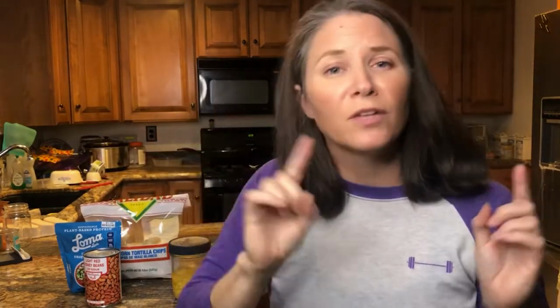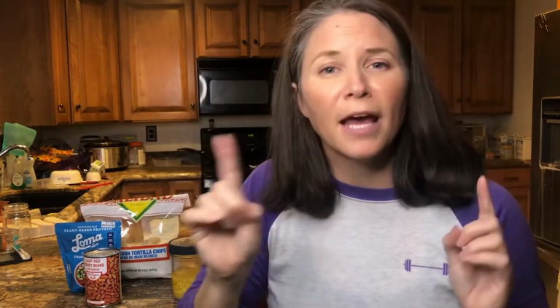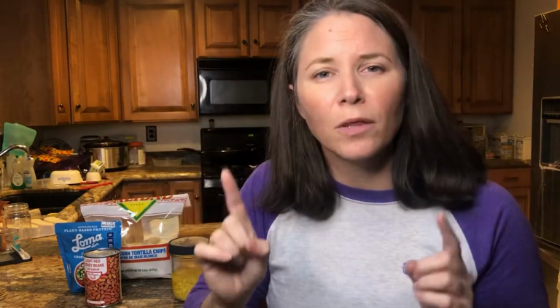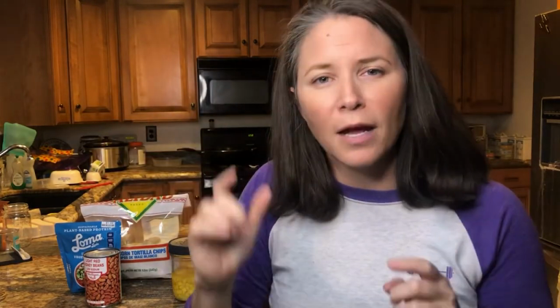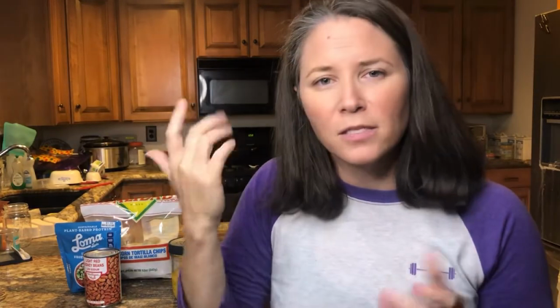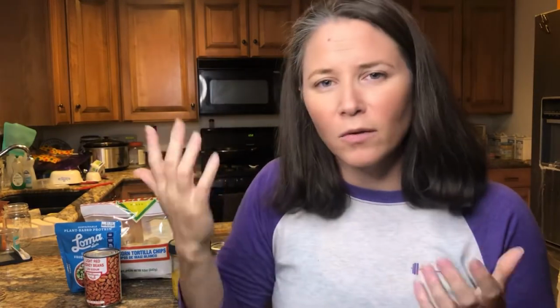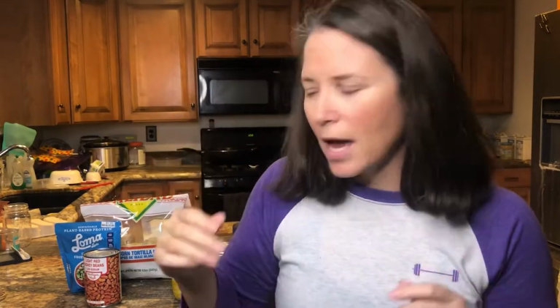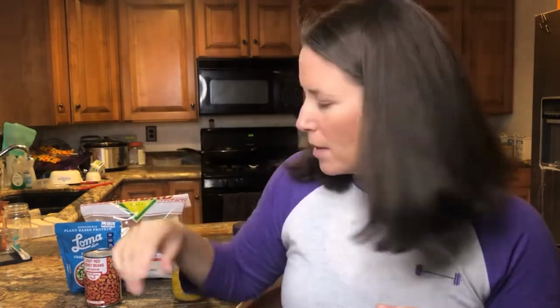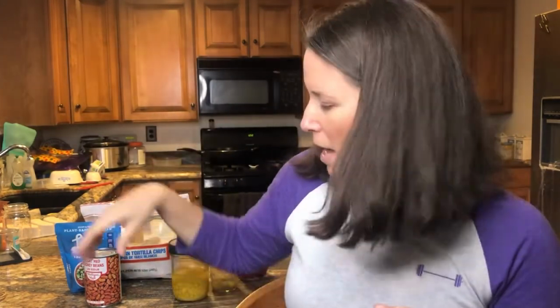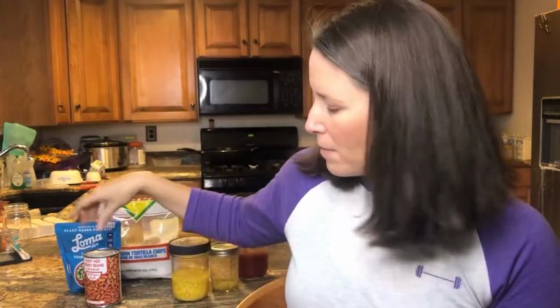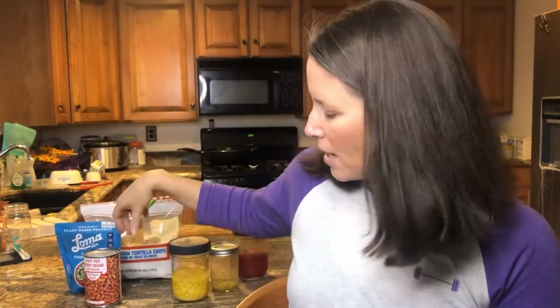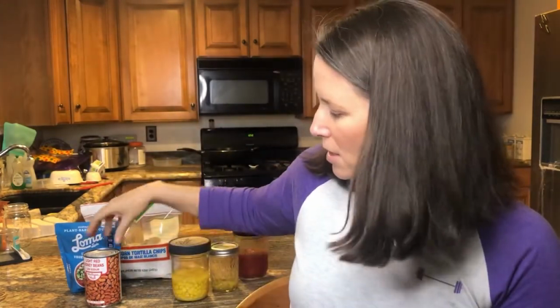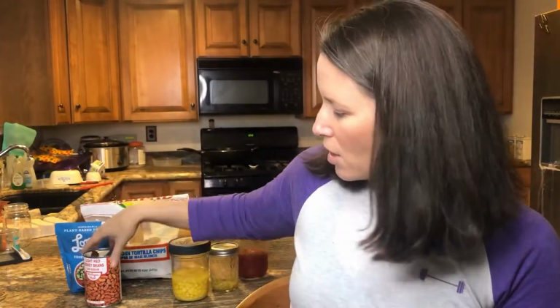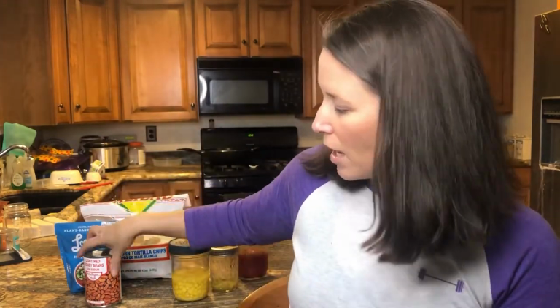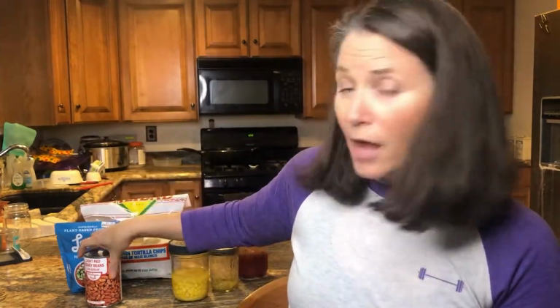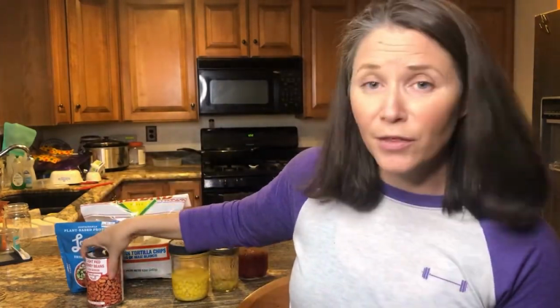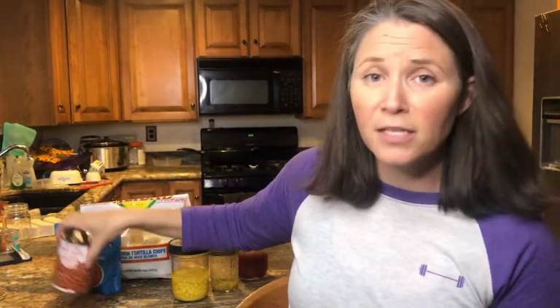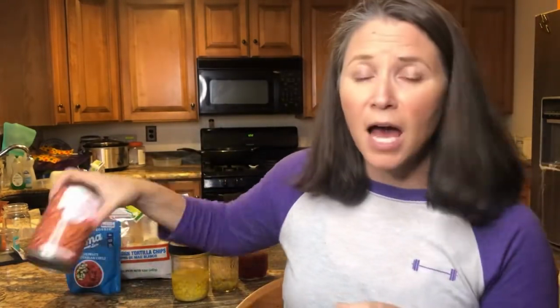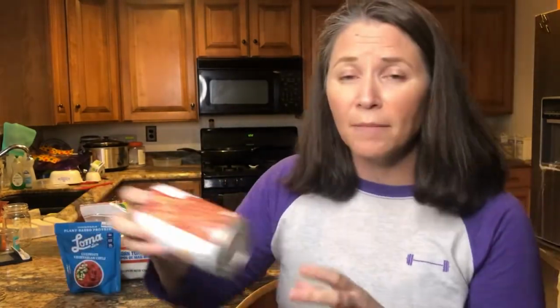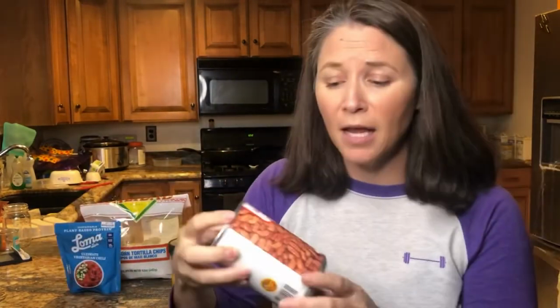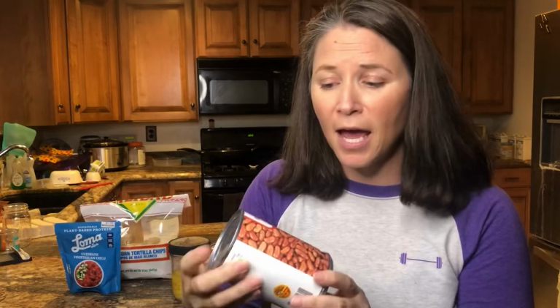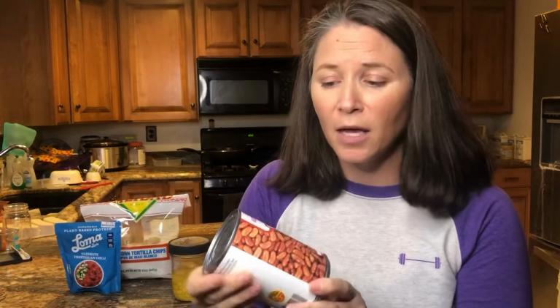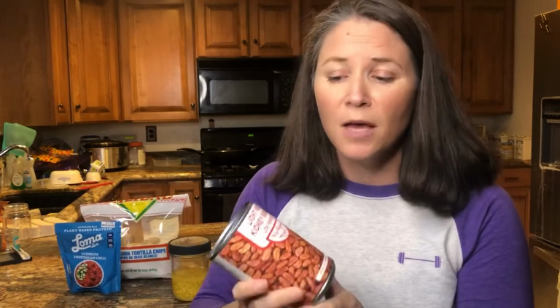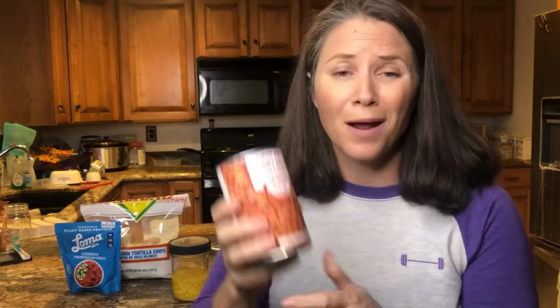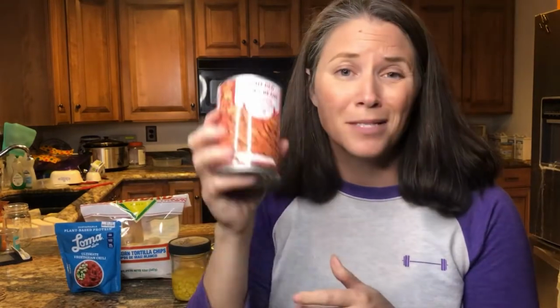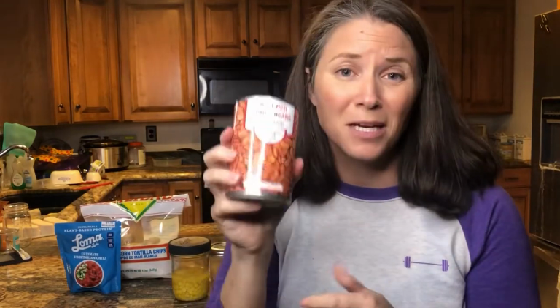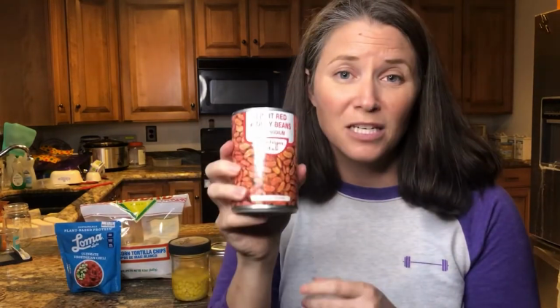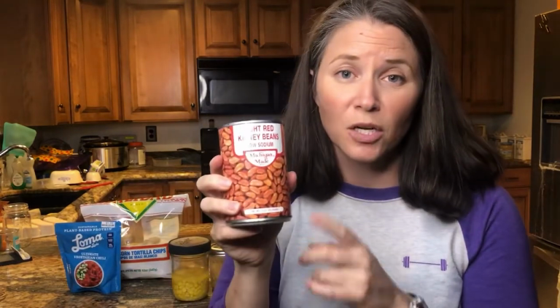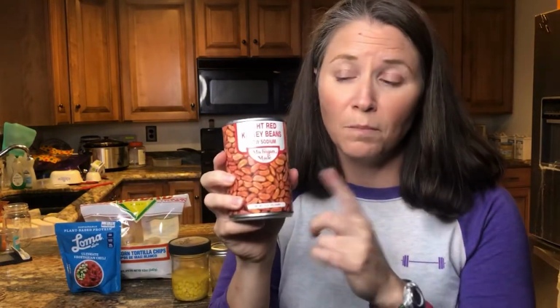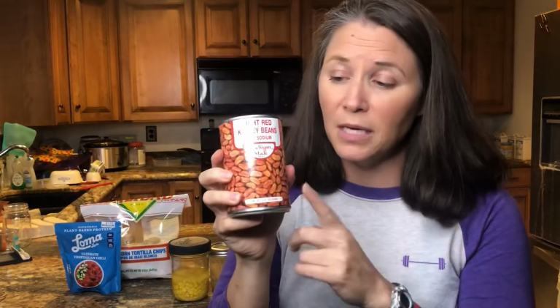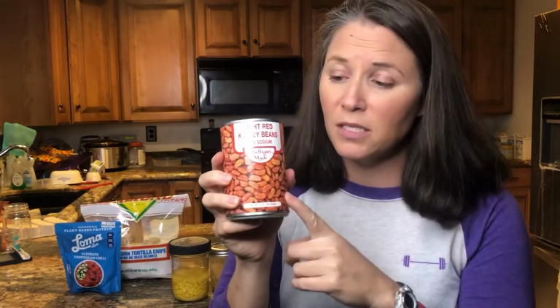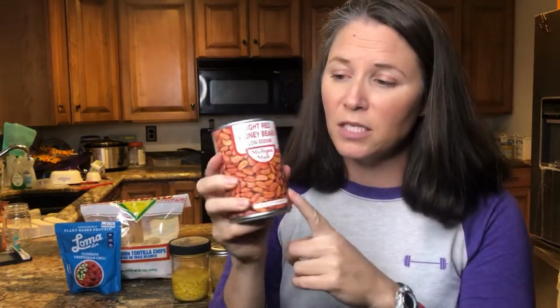We're probably going to eat it with corn chips or tortilla chips — yay! I probably wouldn't have done that with rice, so happy accident.